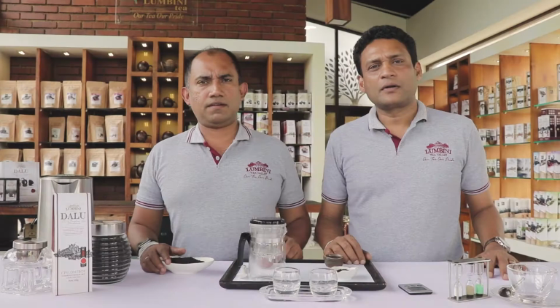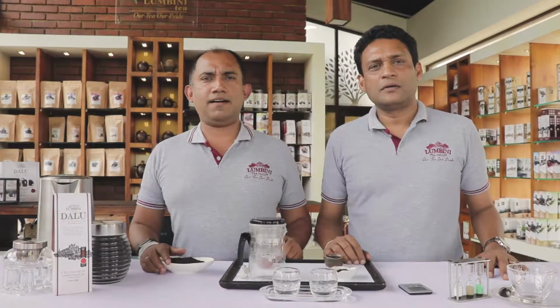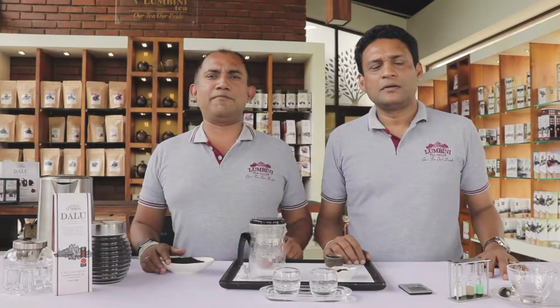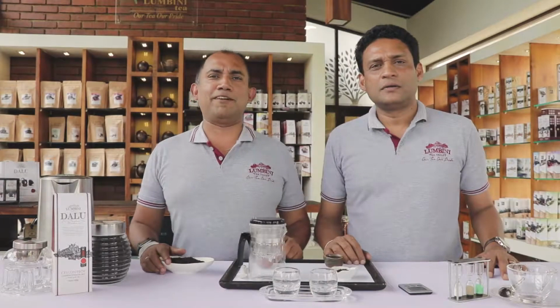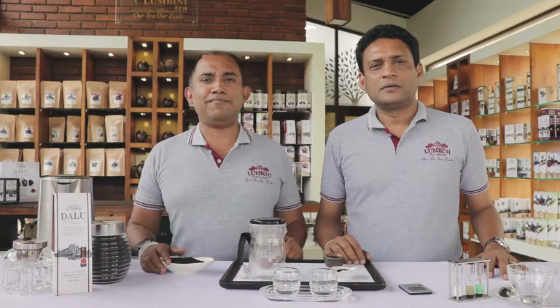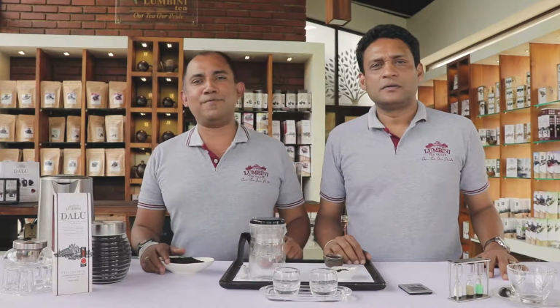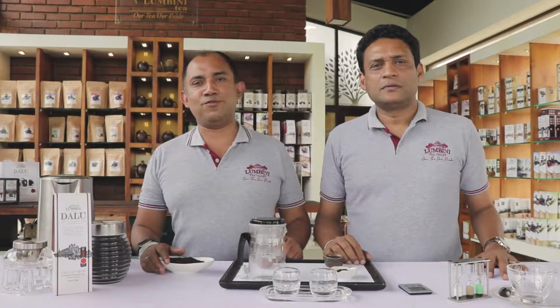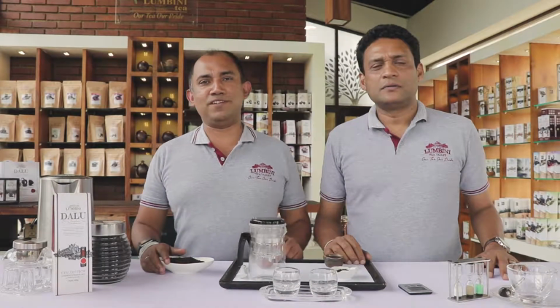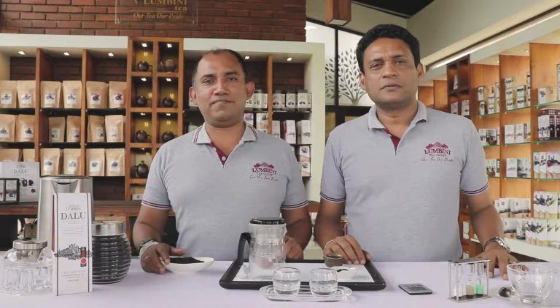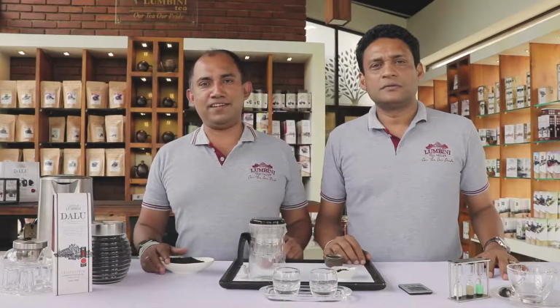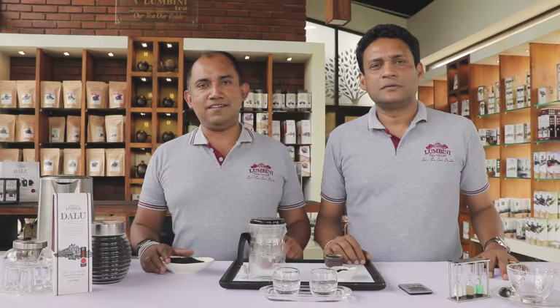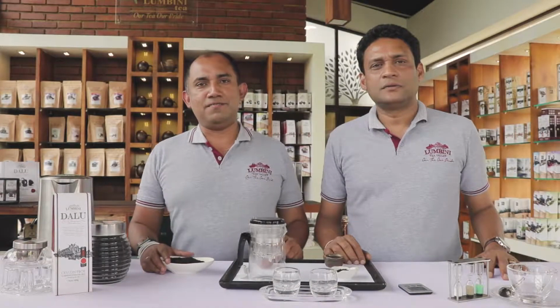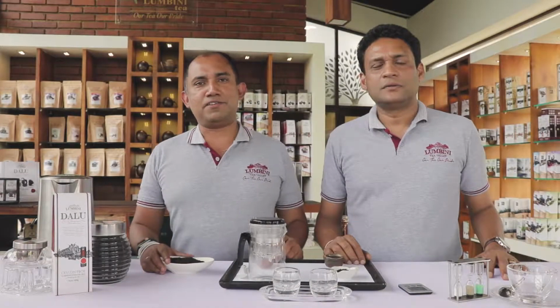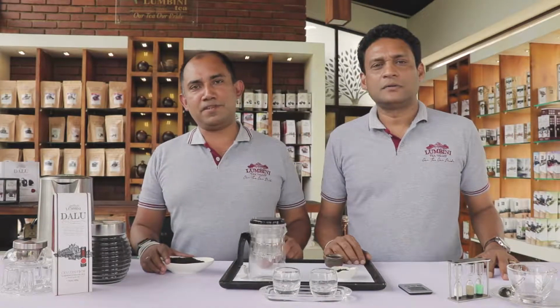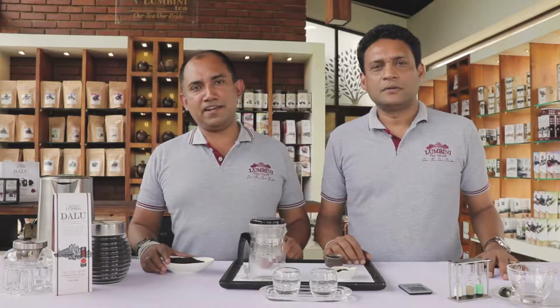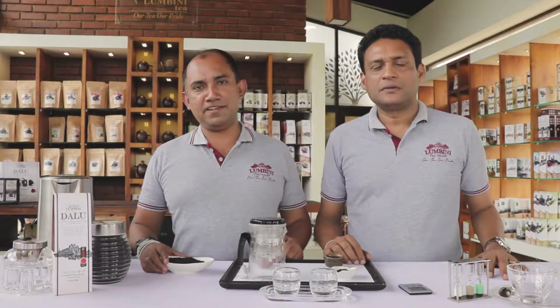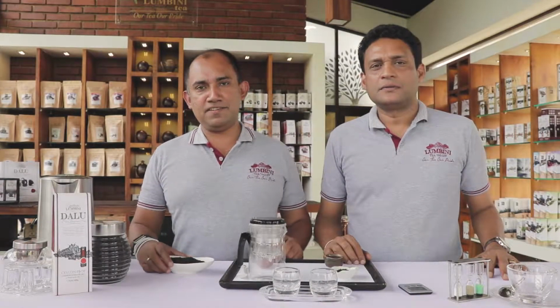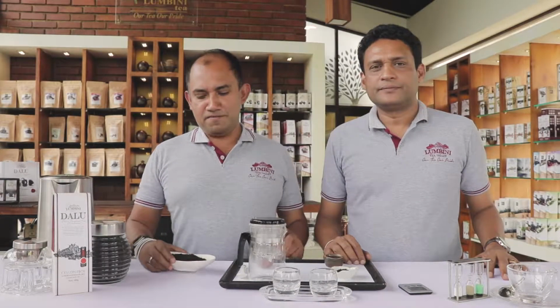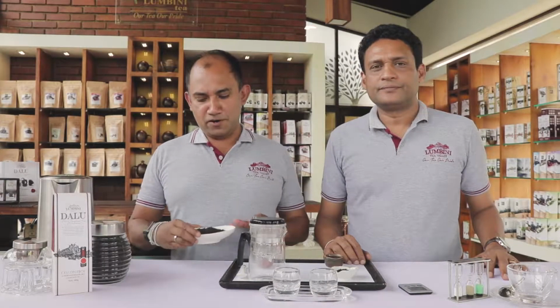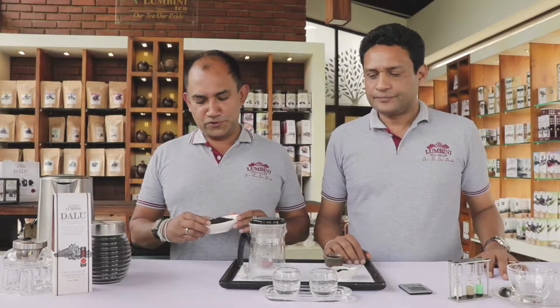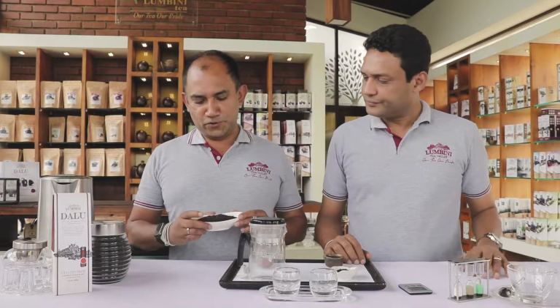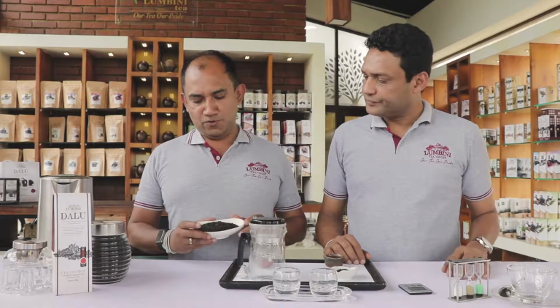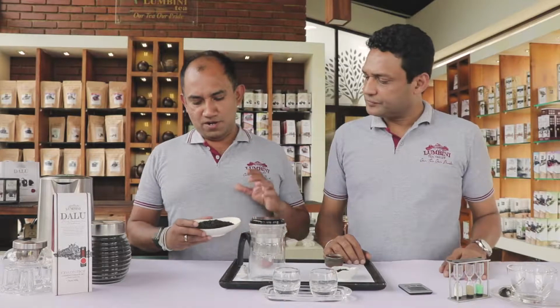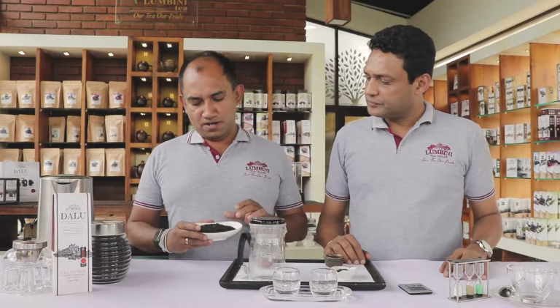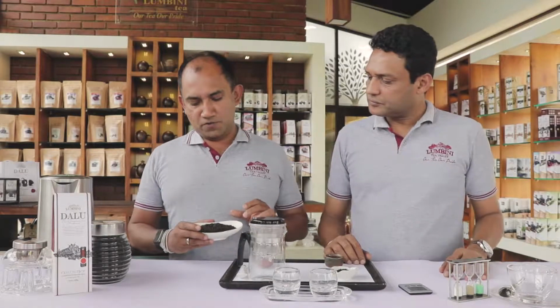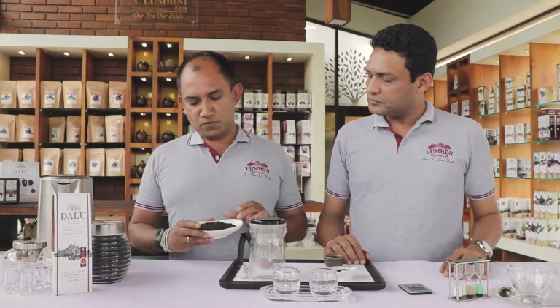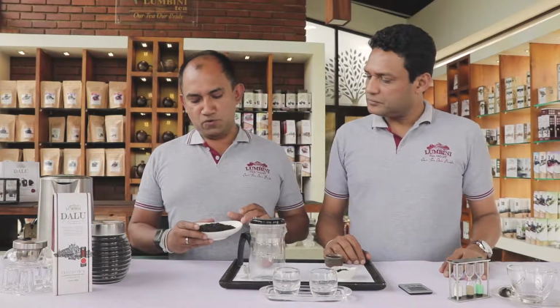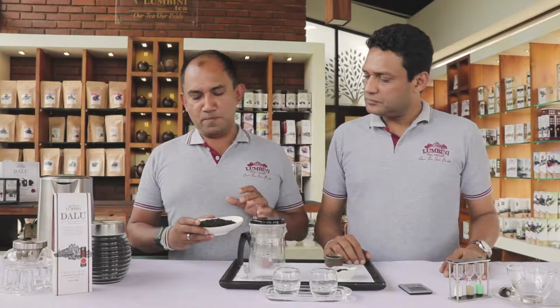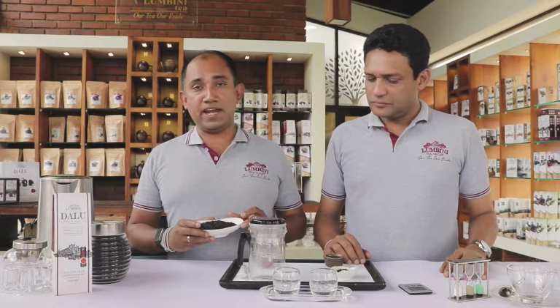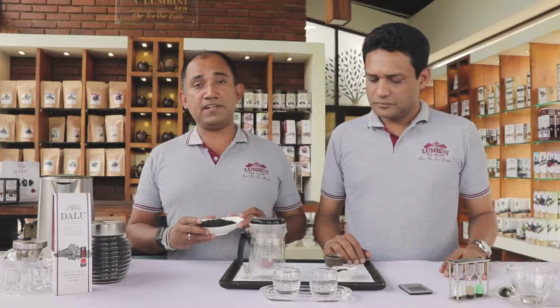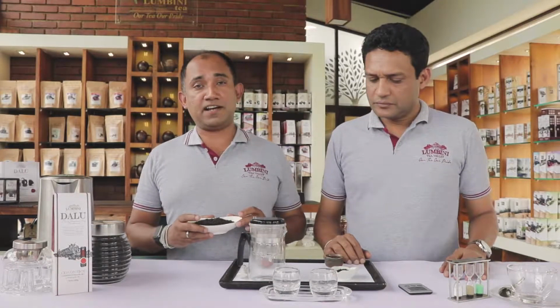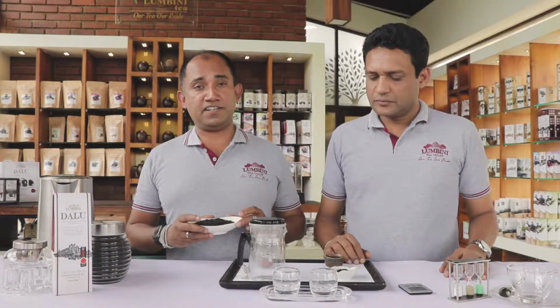Hi everyone. Welcome to Lumbini Tea Valley. We are Chaminda and Harris. We are going to show you how to brew Lumbini Endless Kai Tea.